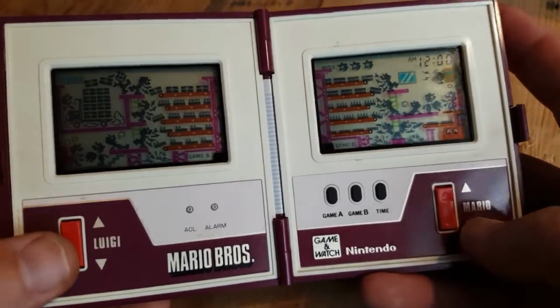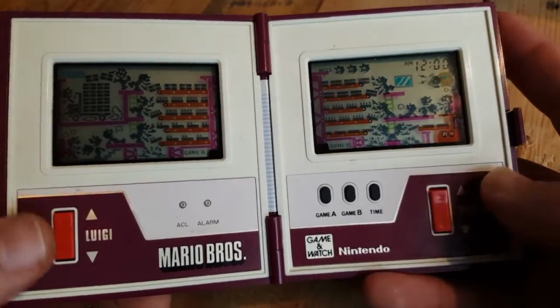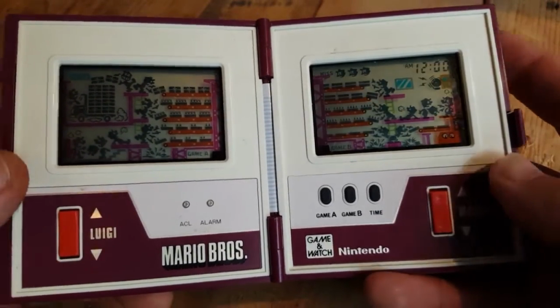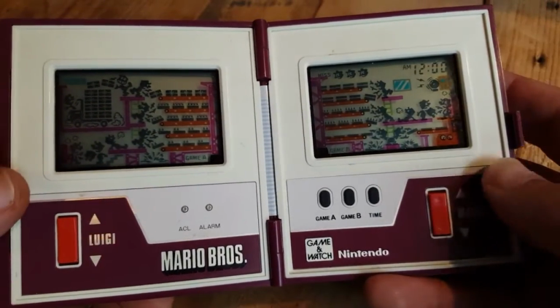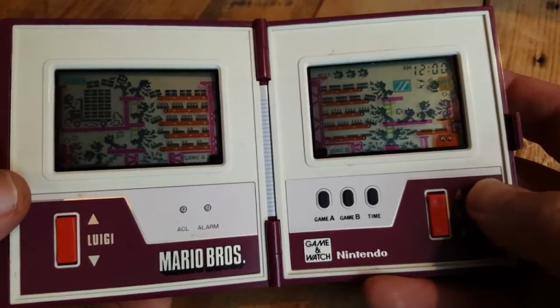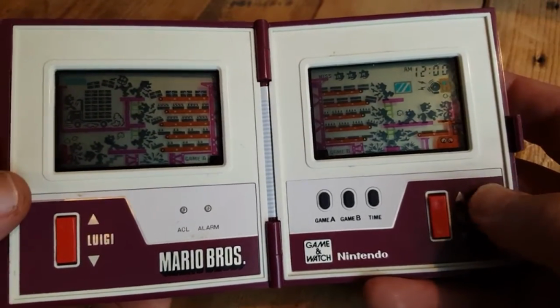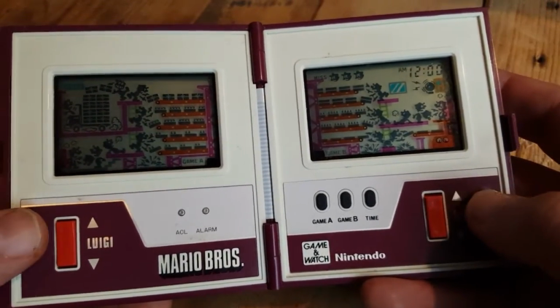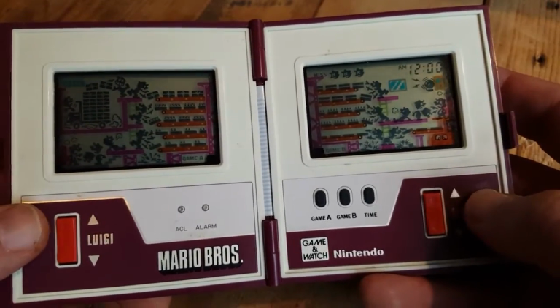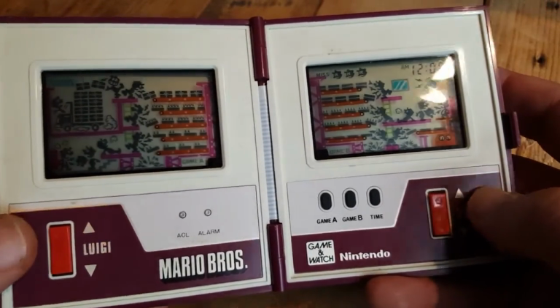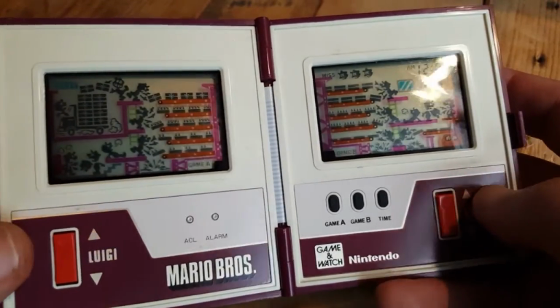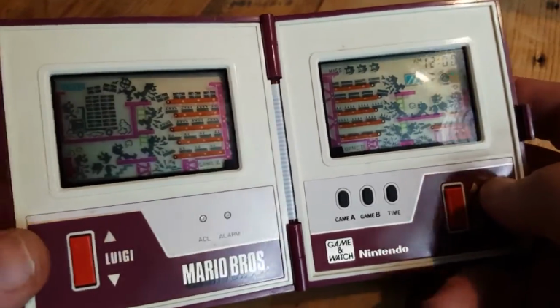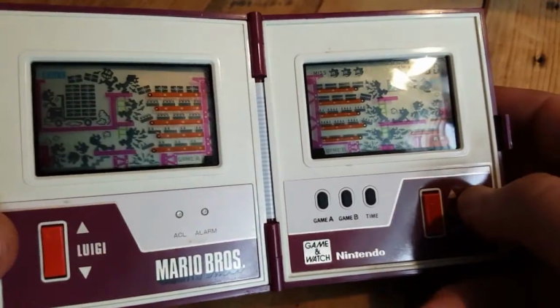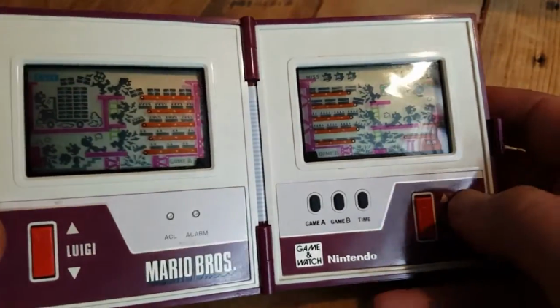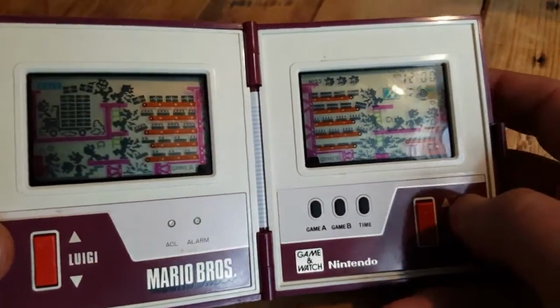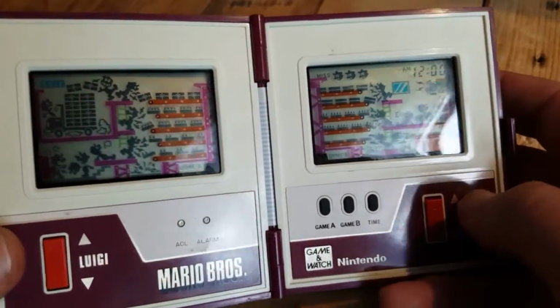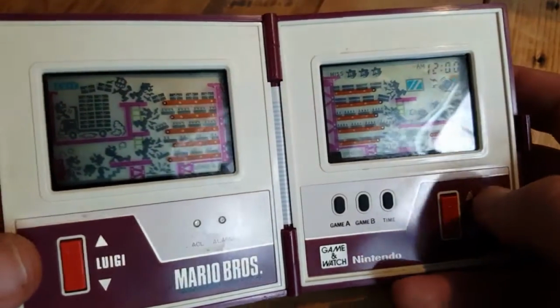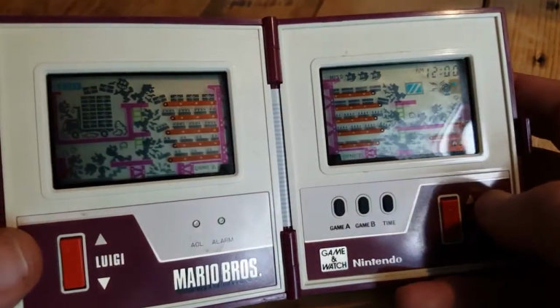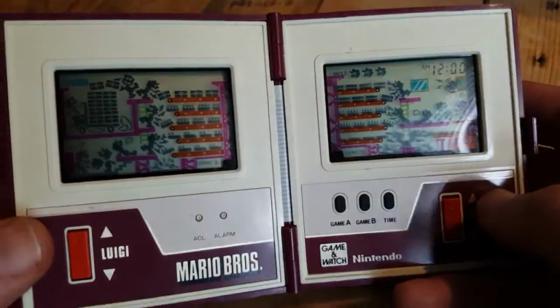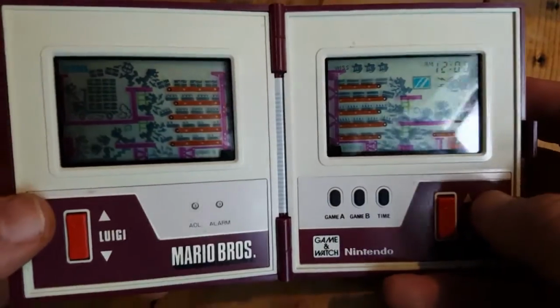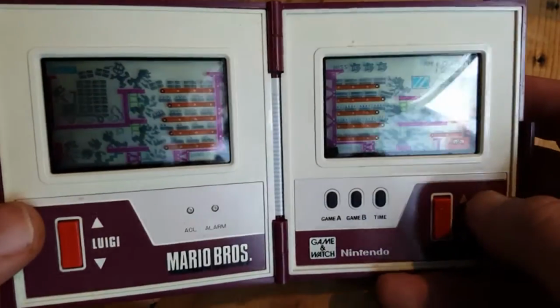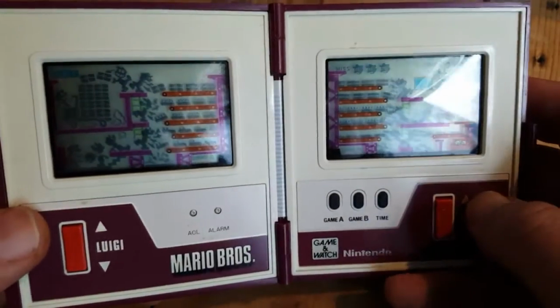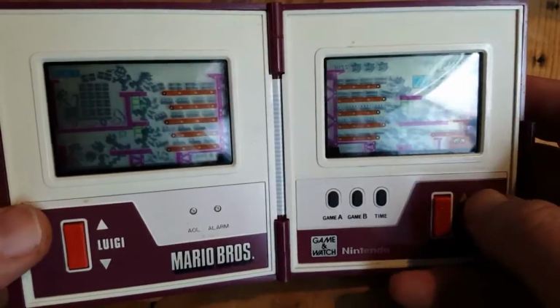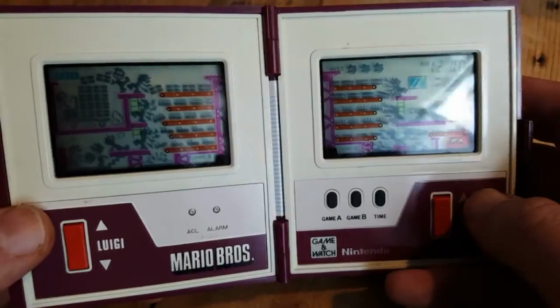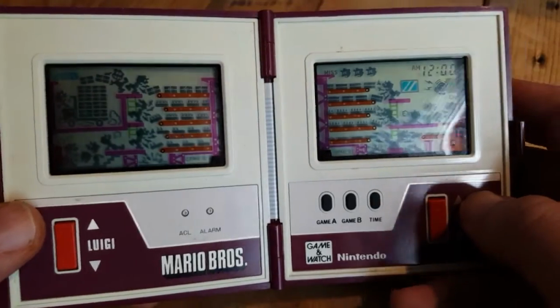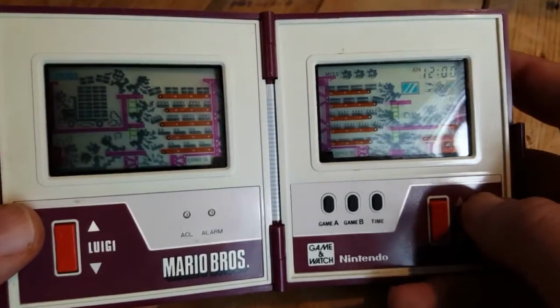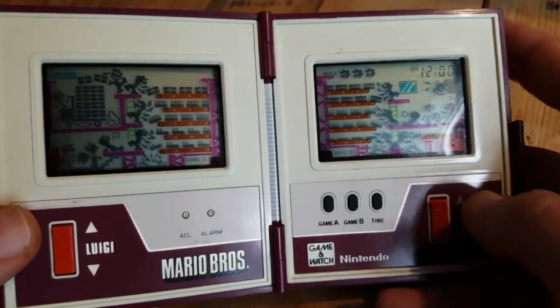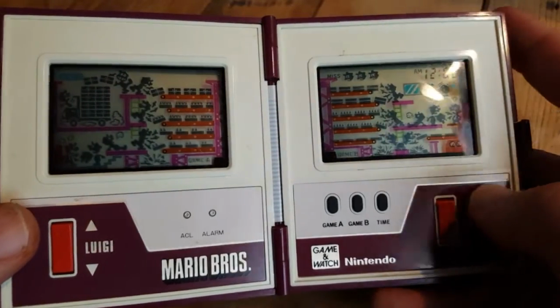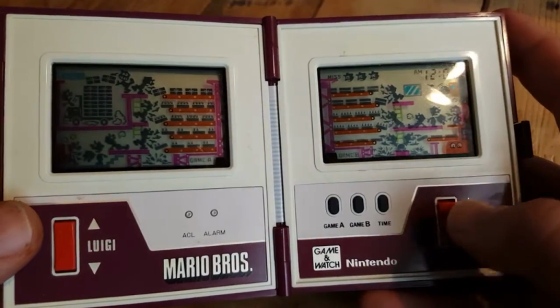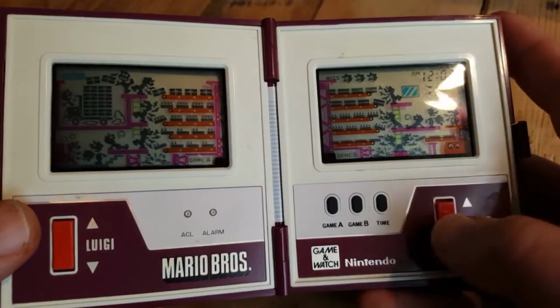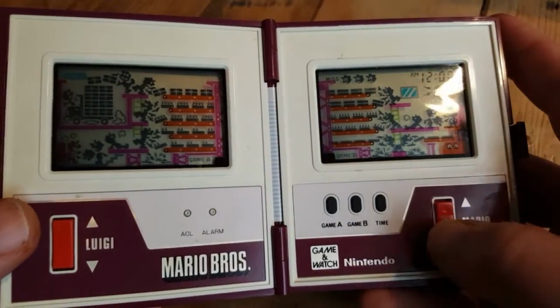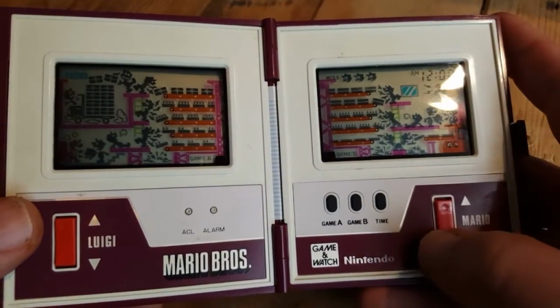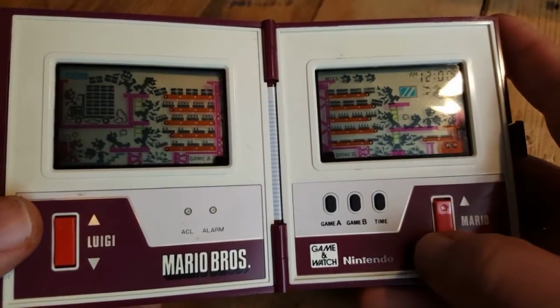Actually, I didn't even call it the Mario game — I called it 'your Nintendo game.' That's what it was. It was just a Nintendo game.